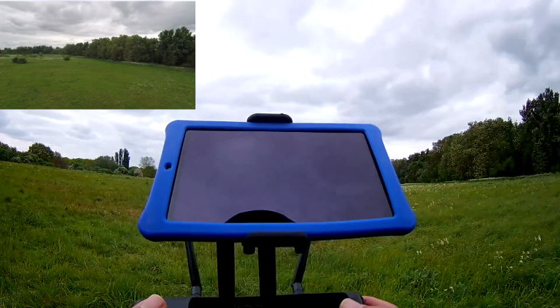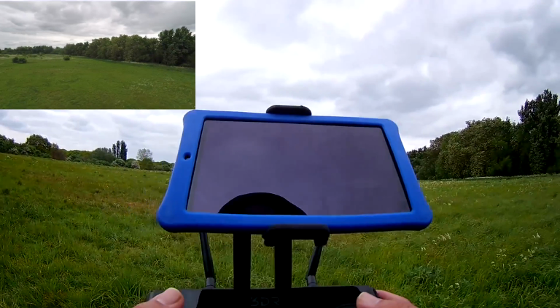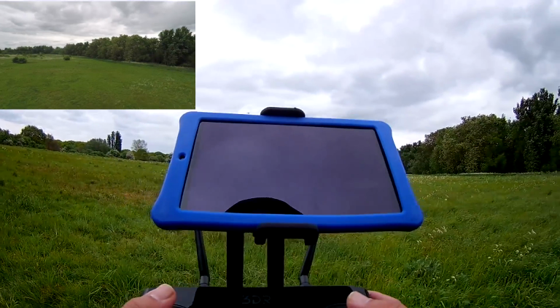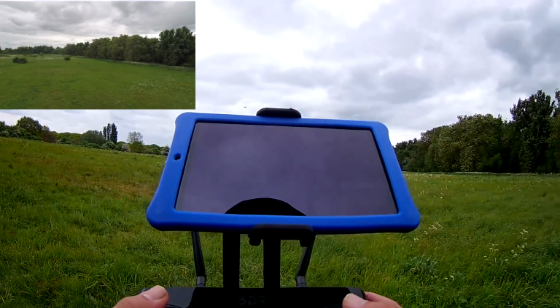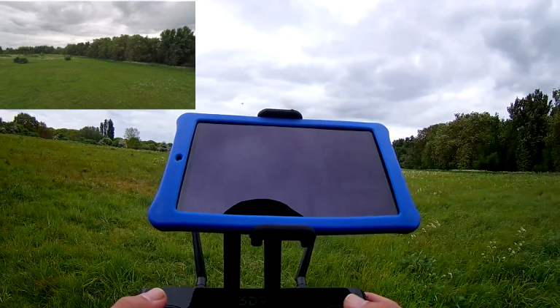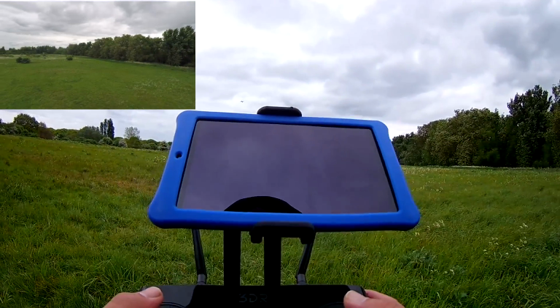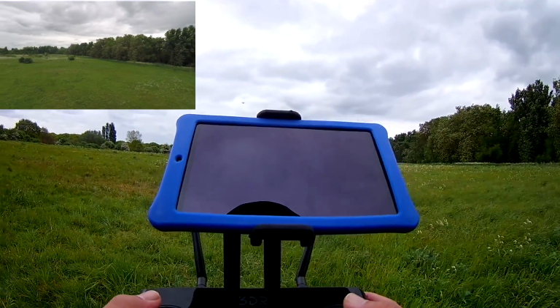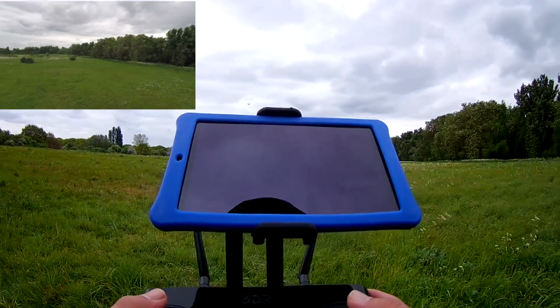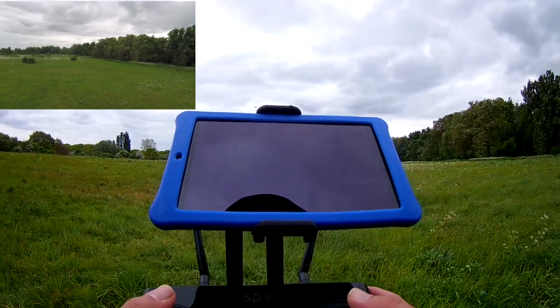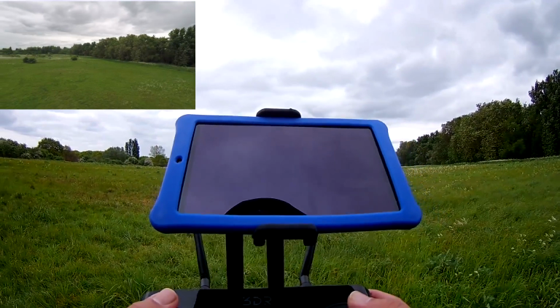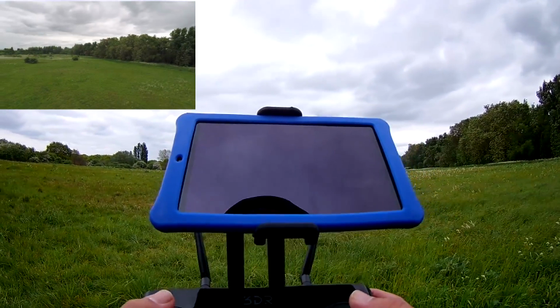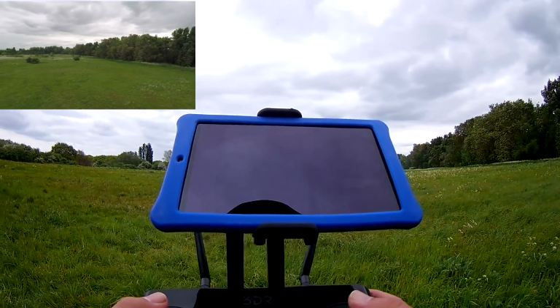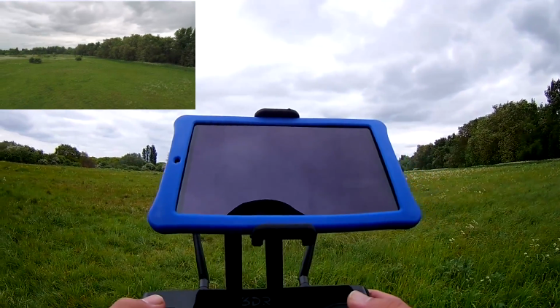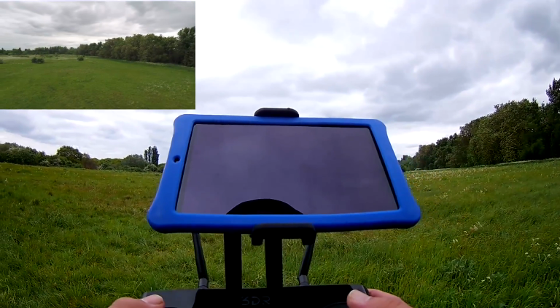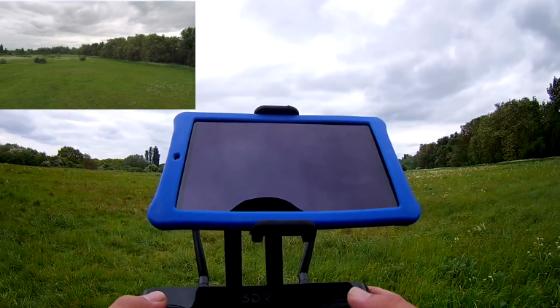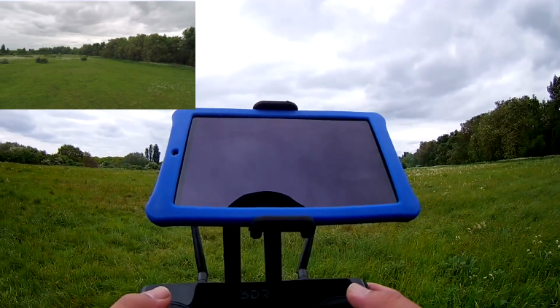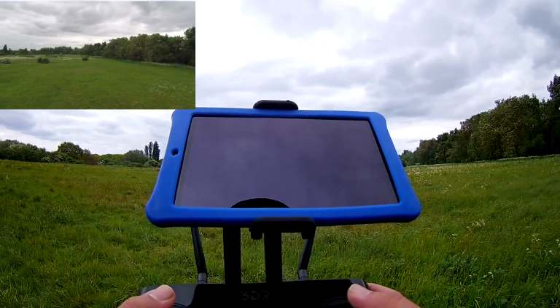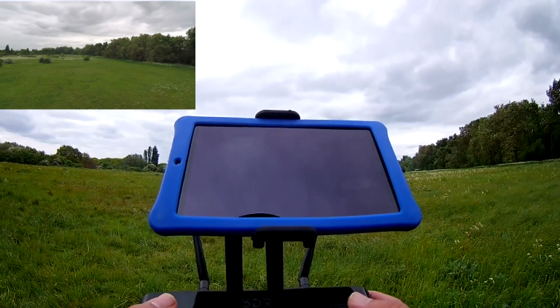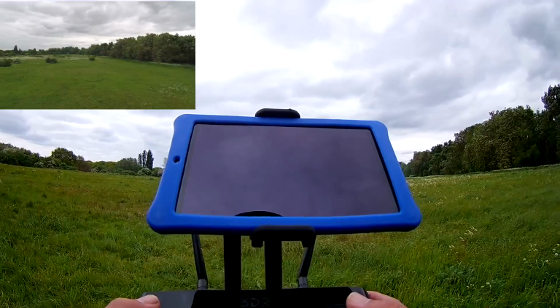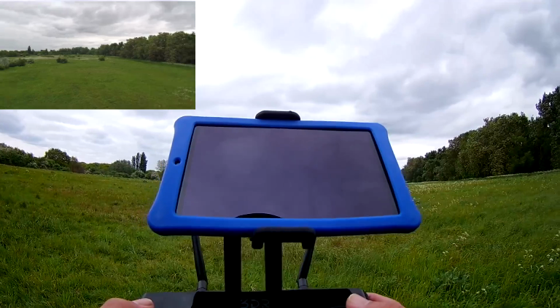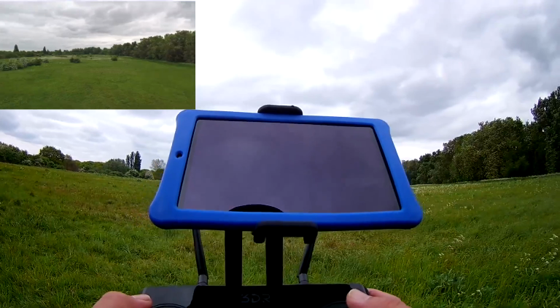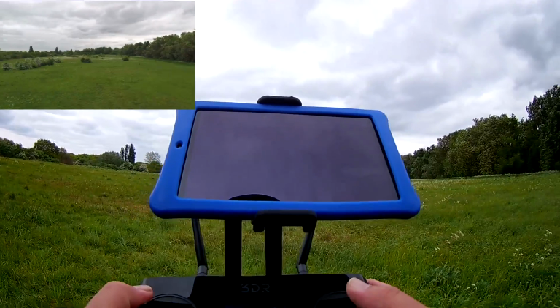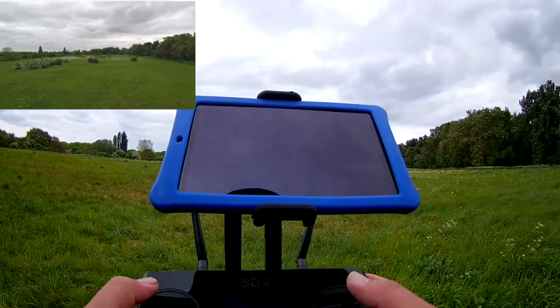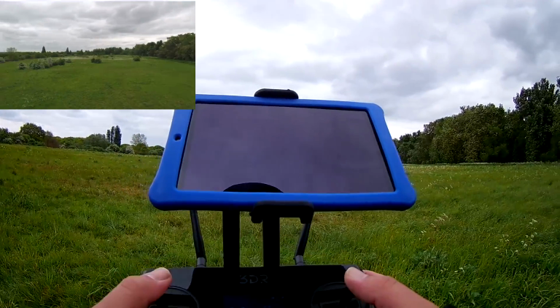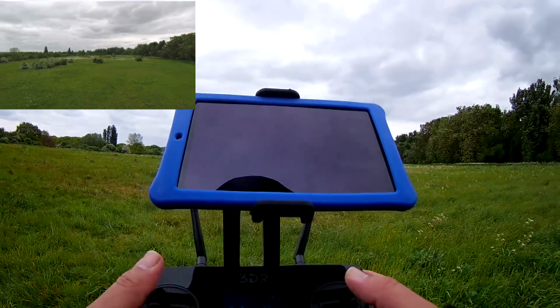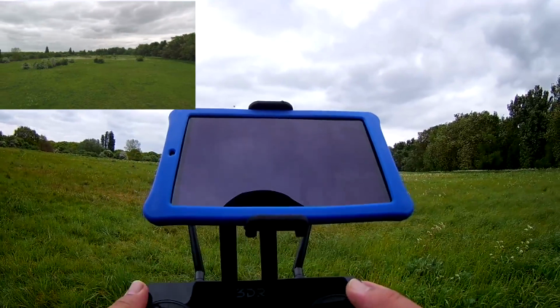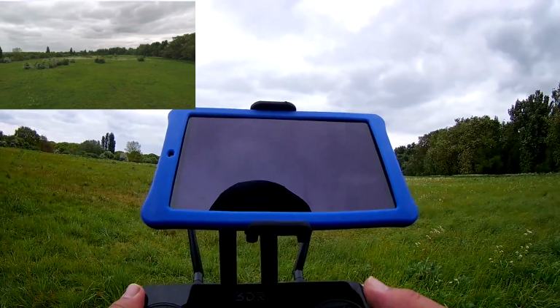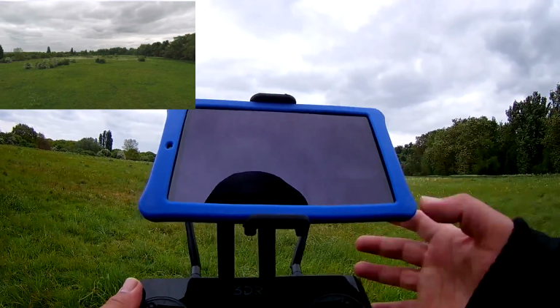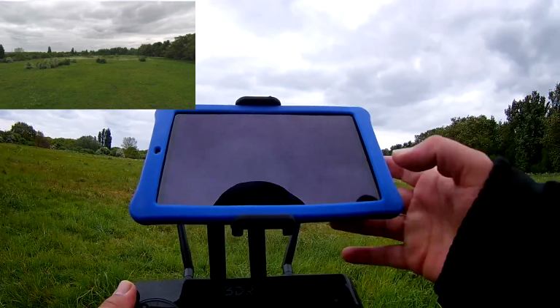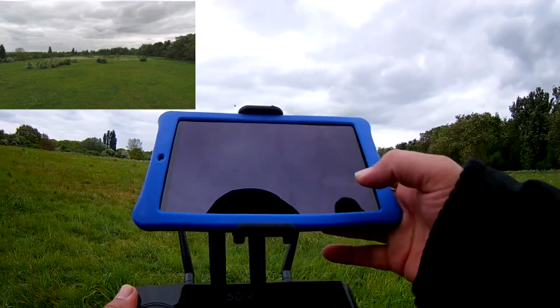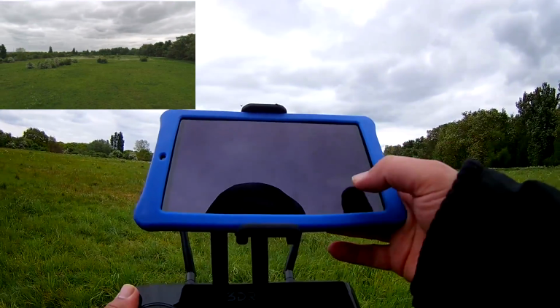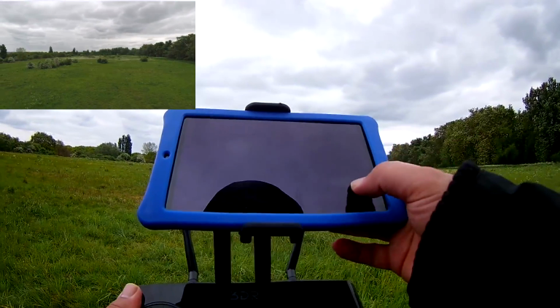Let me check another function quickly - I'm going to map view. Oh, I haven't loaded up the map, so I'm not sure if I'll have where I am now. It's loaded up where my house is, so I'll come out of map view.